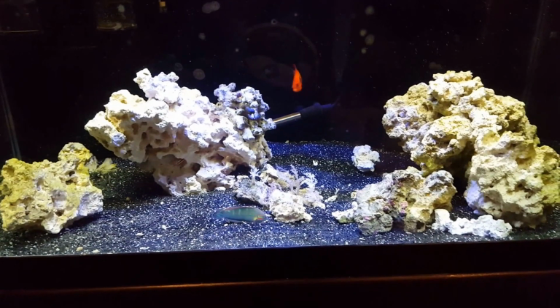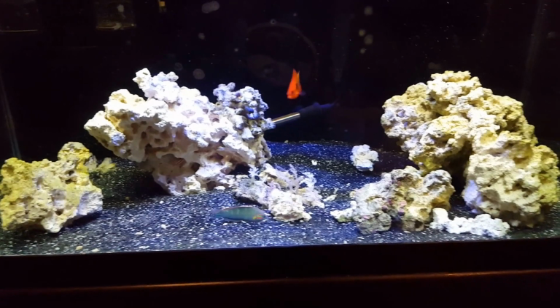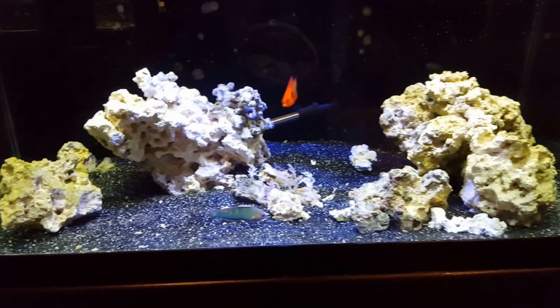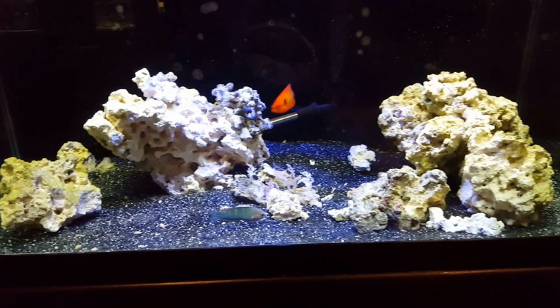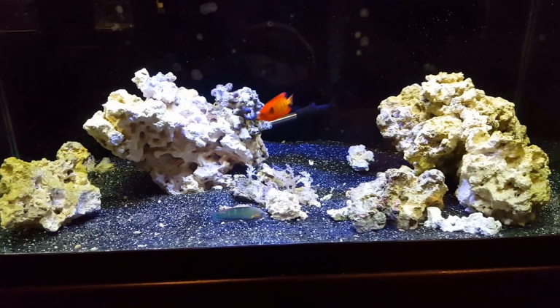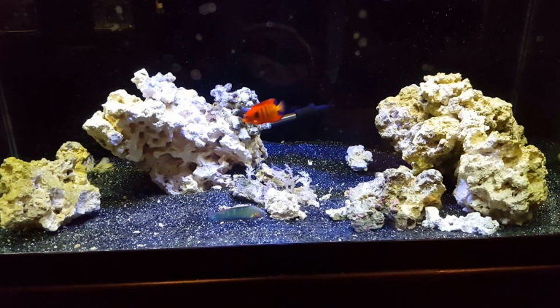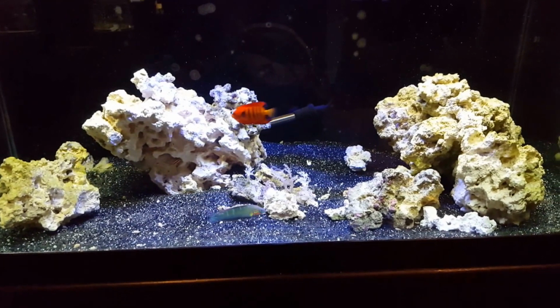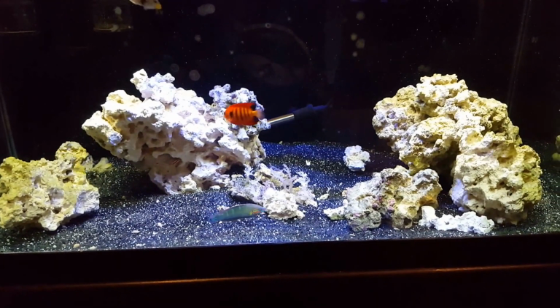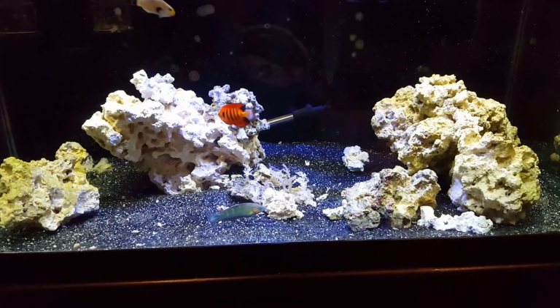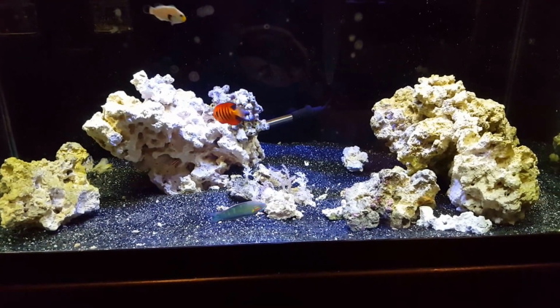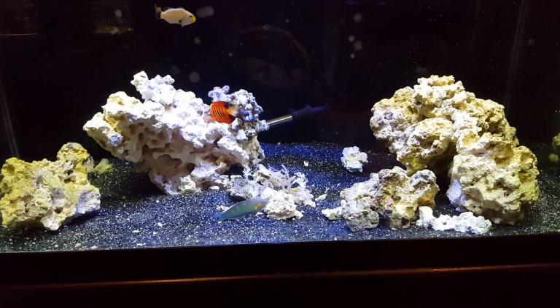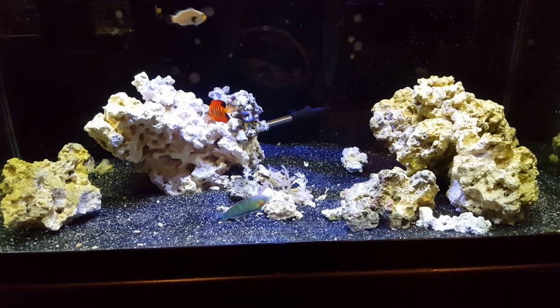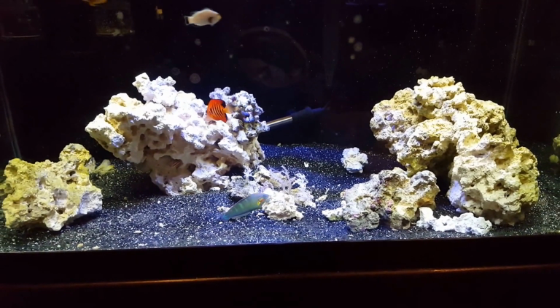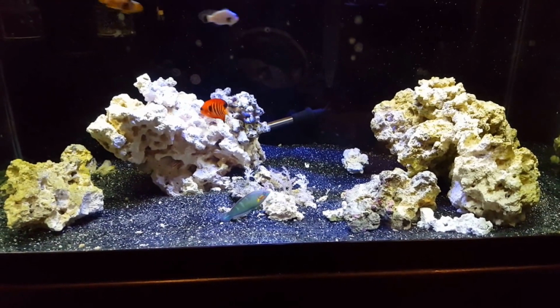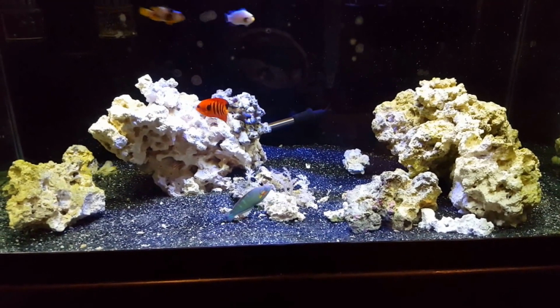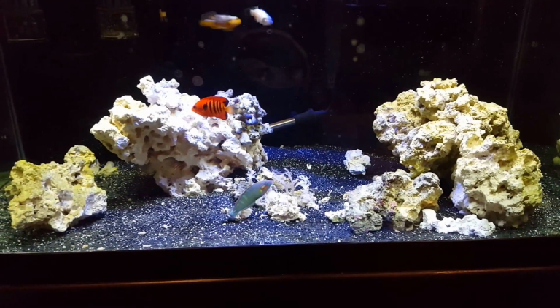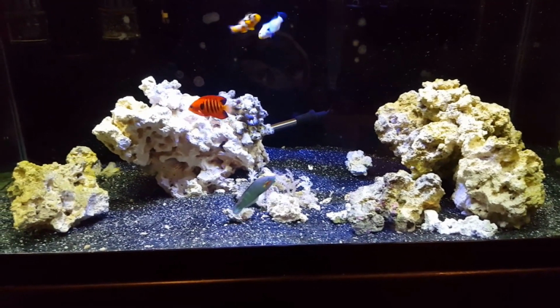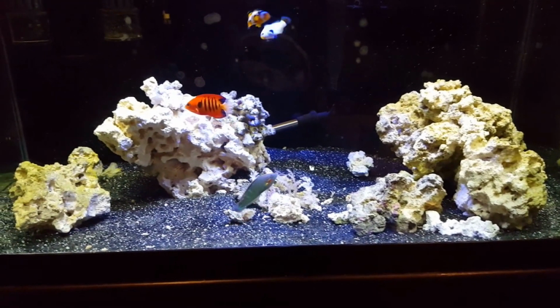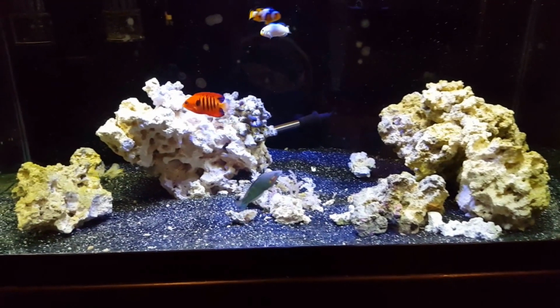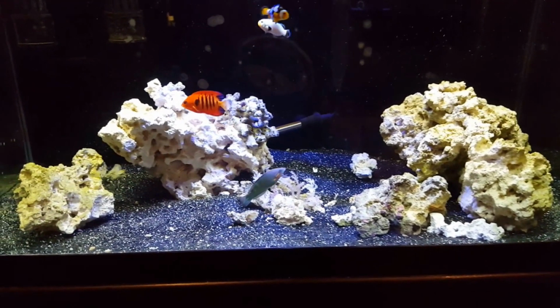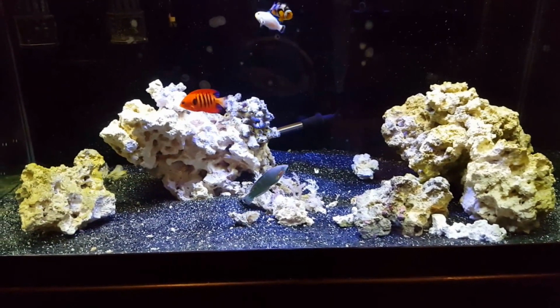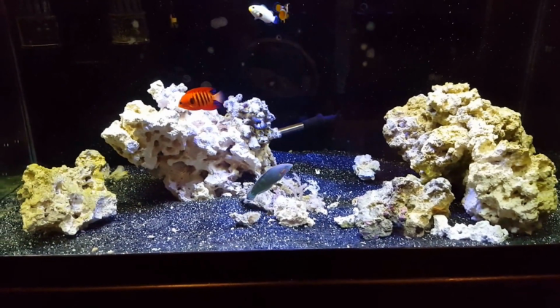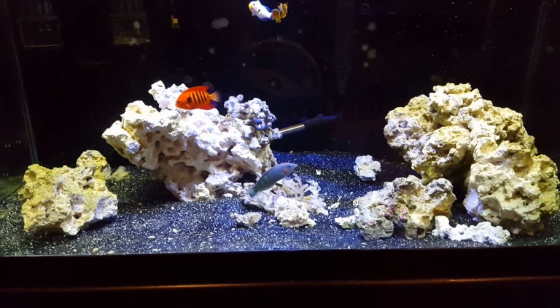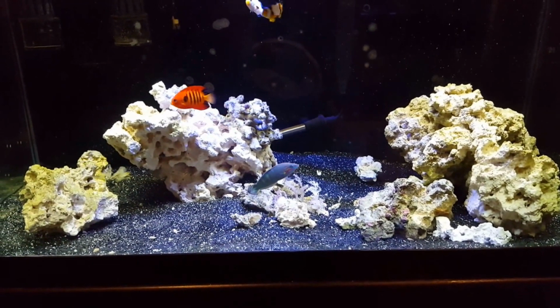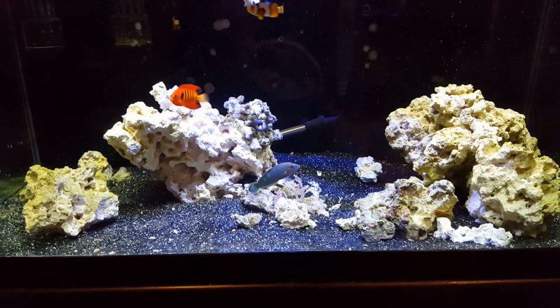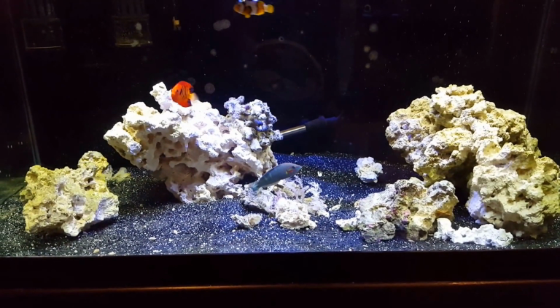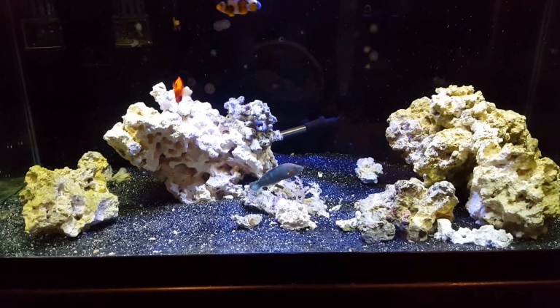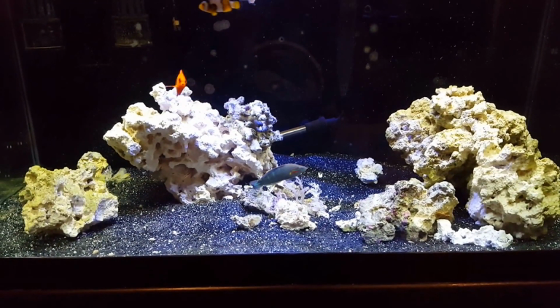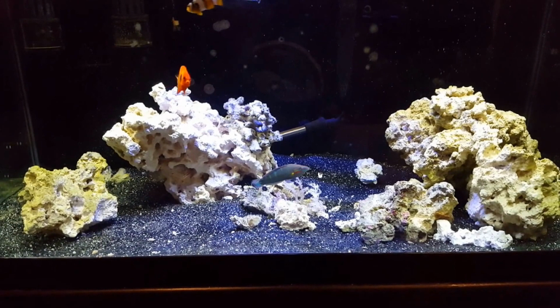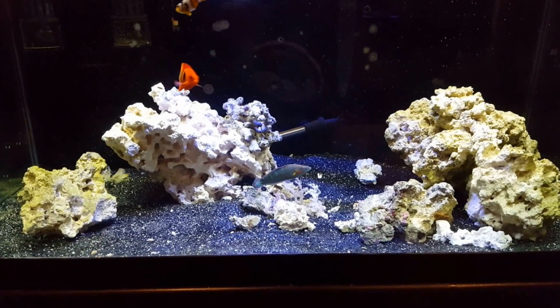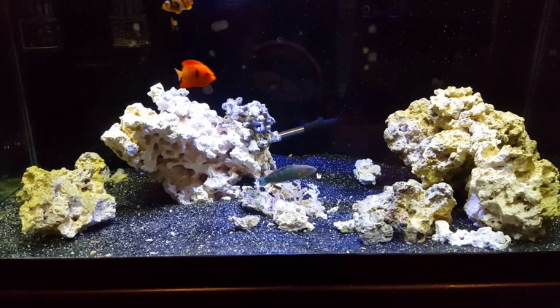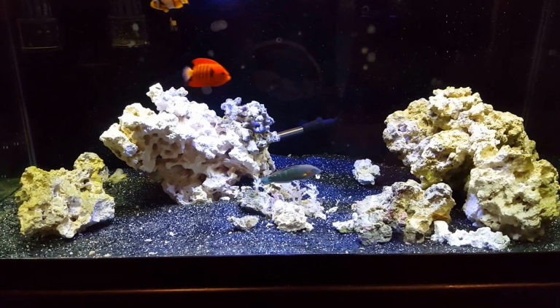Just wanted to shoot a quick little update. I'm not happy with the rock work, but I'm going to be adding some more rock, so once I get that in I'll get it to where I want it.